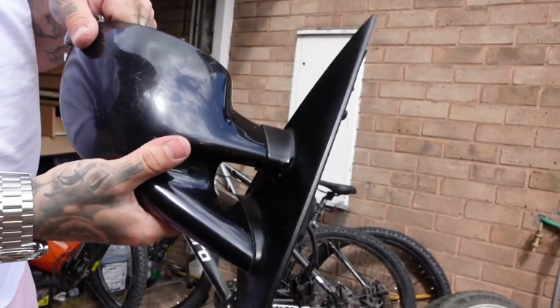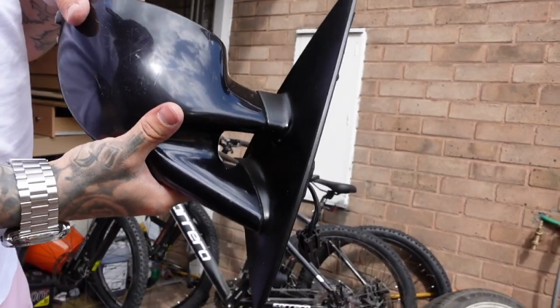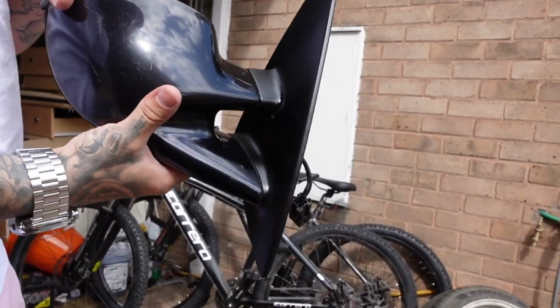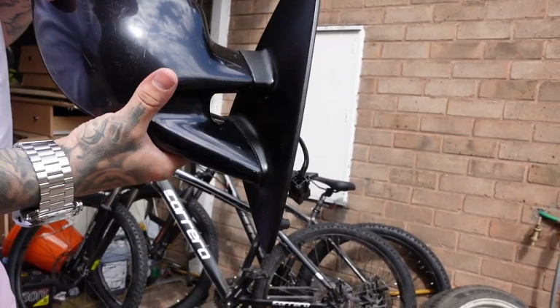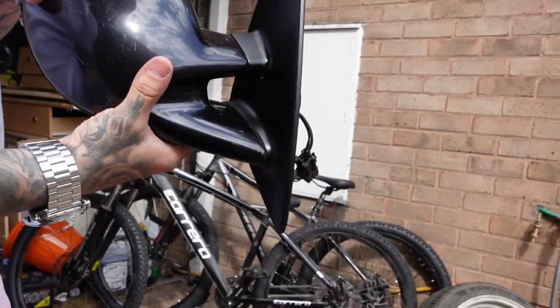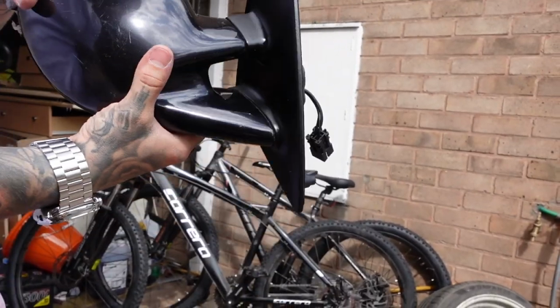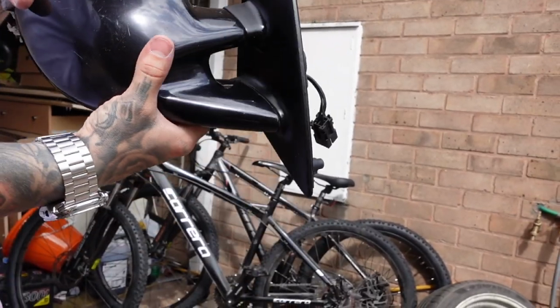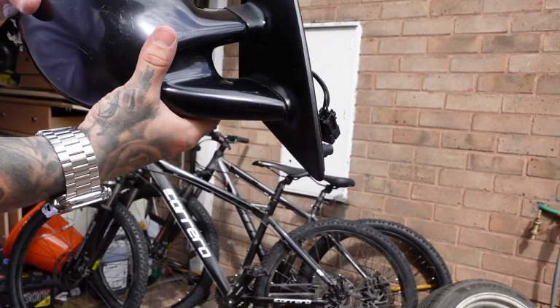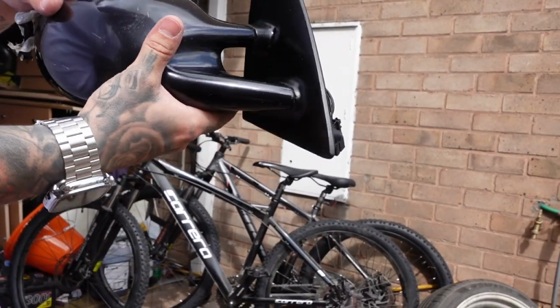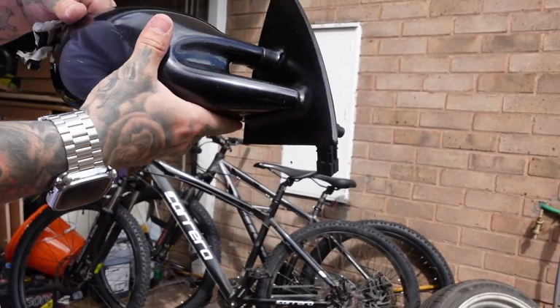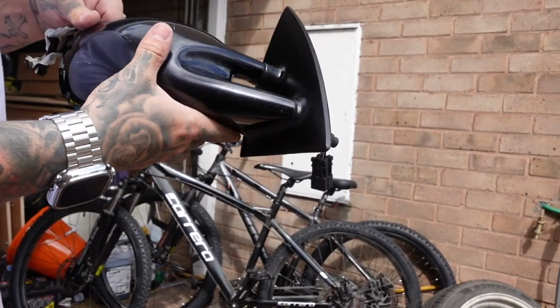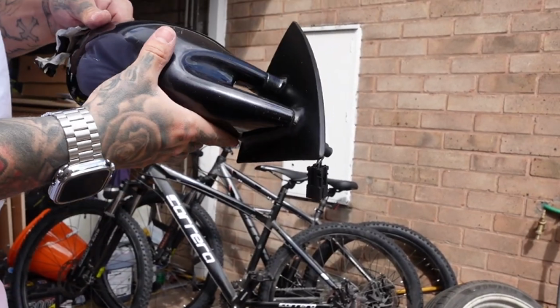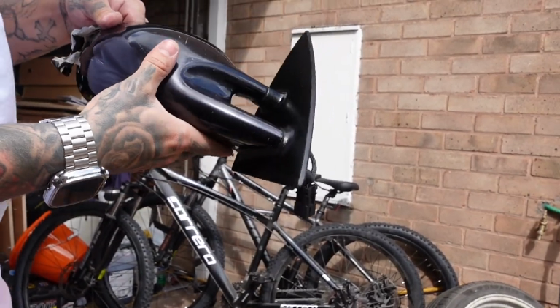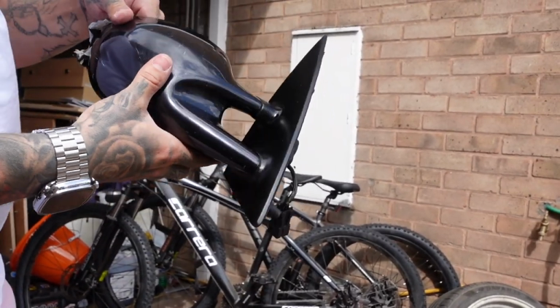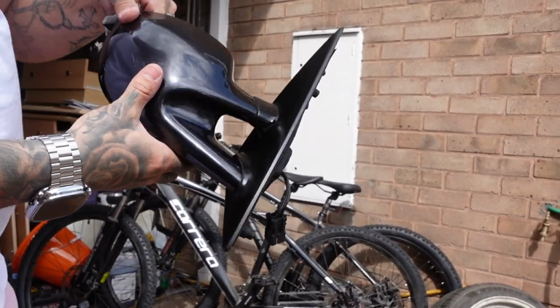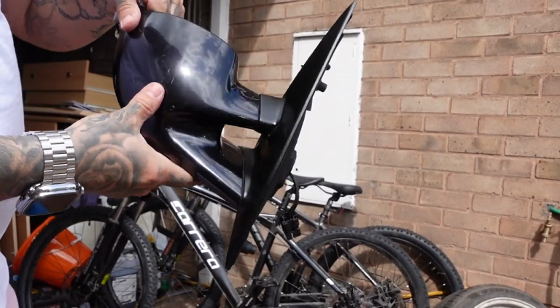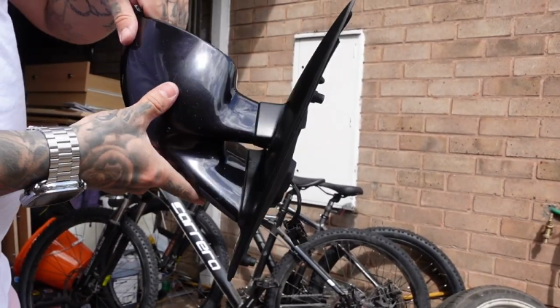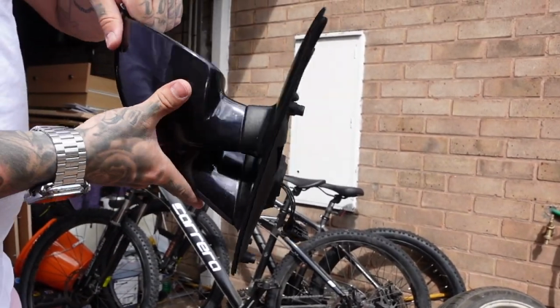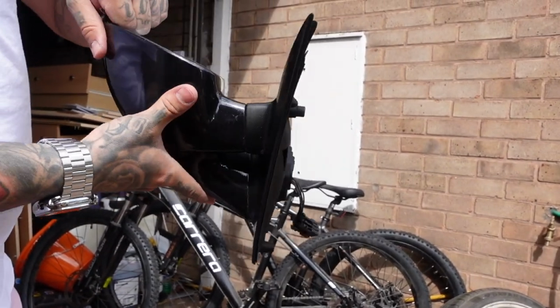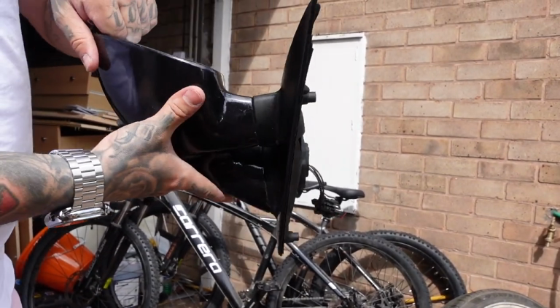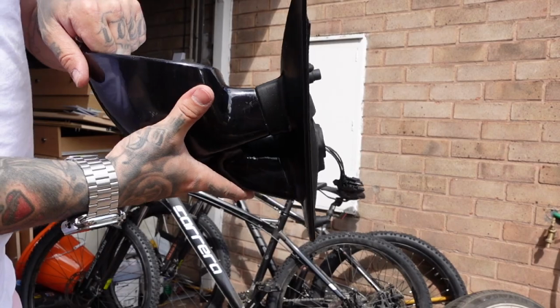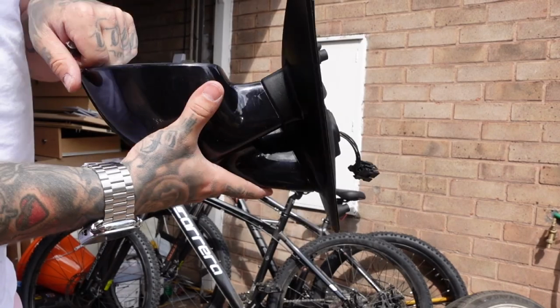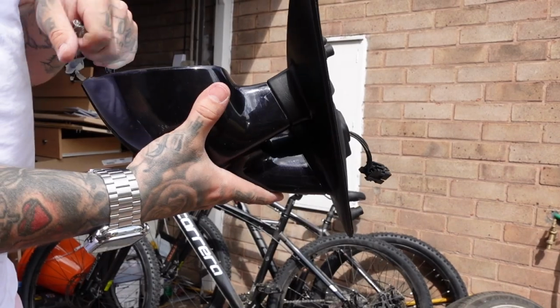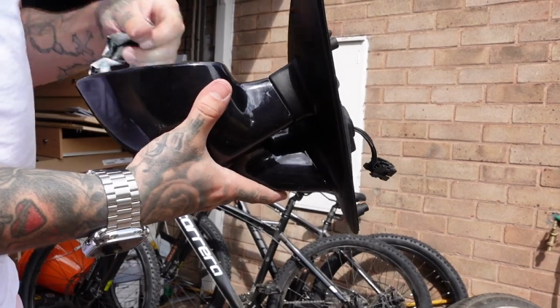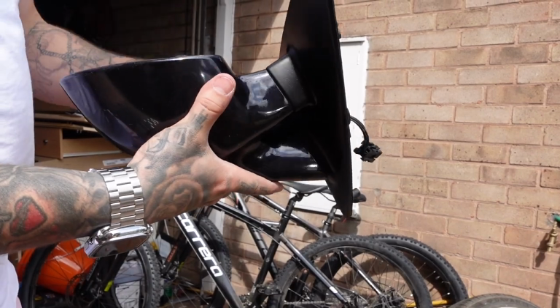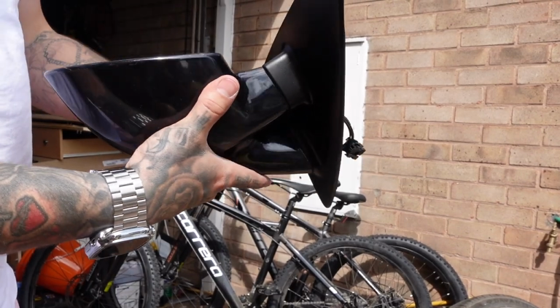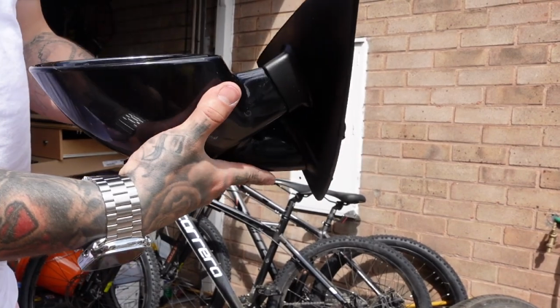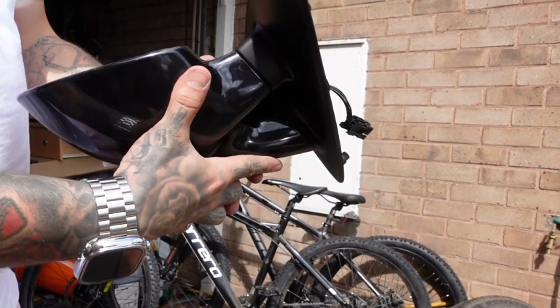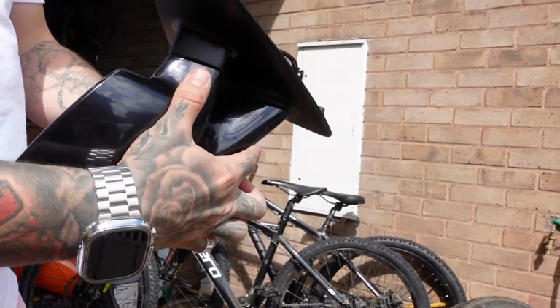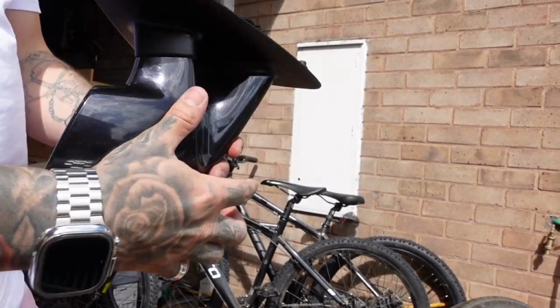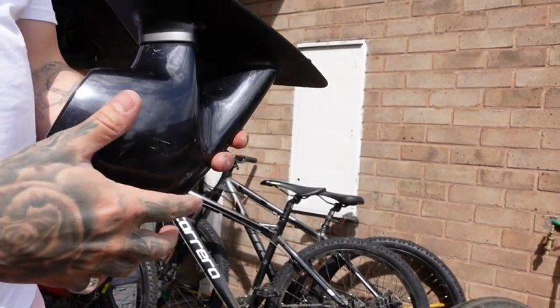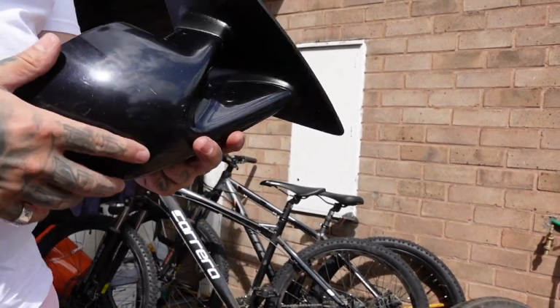As you can see, that's the final result. It isn't perfect up close, but it's a lot better than it was.